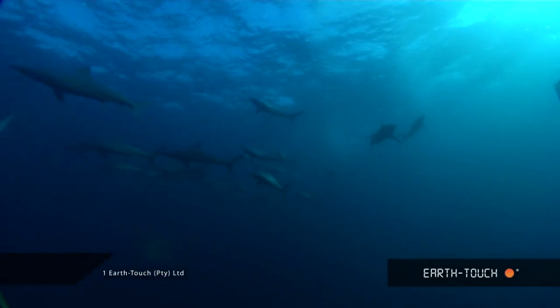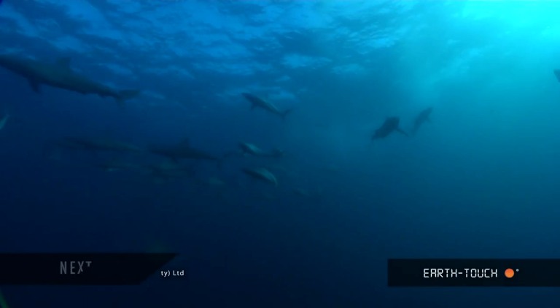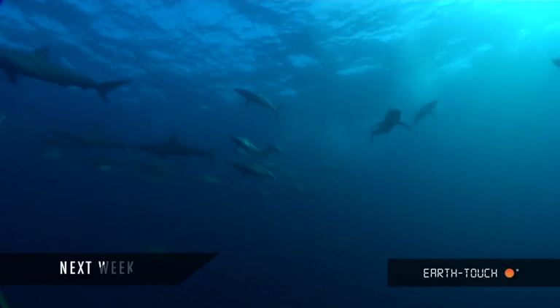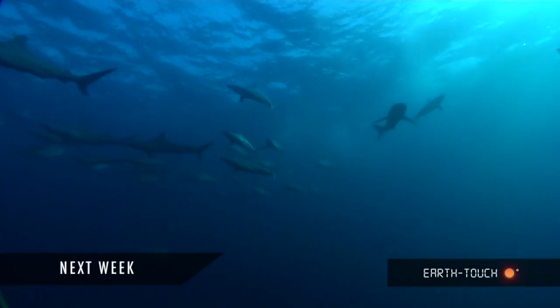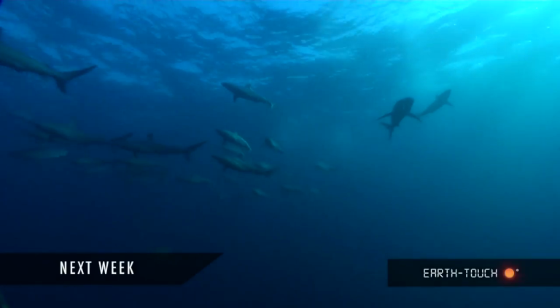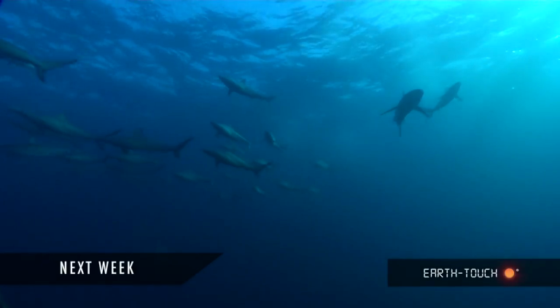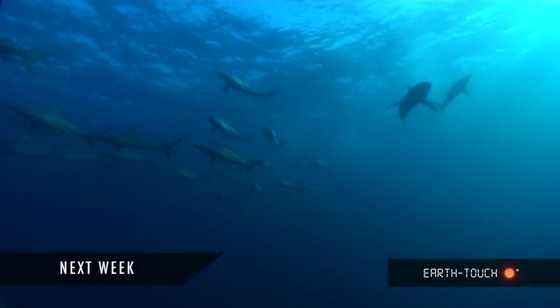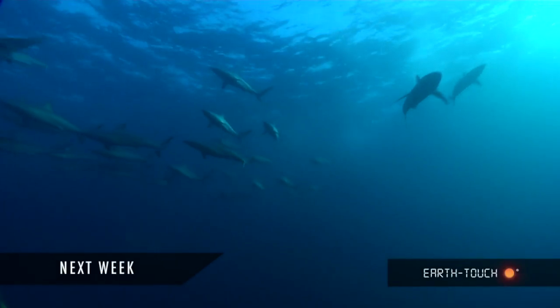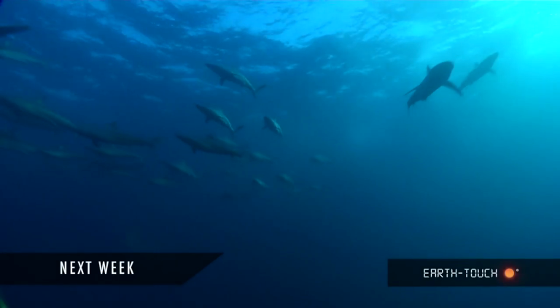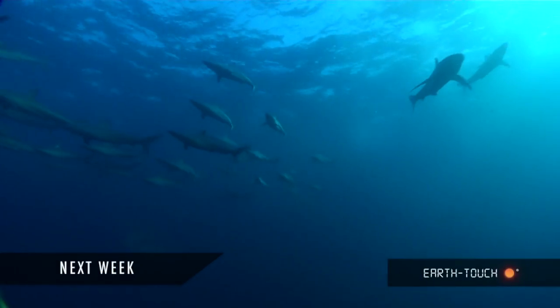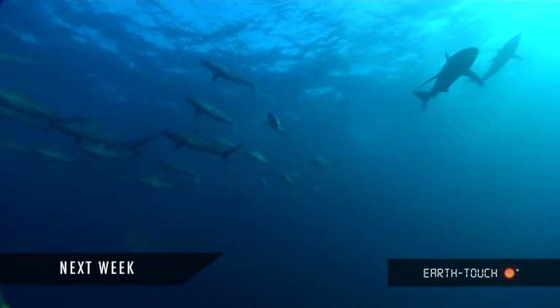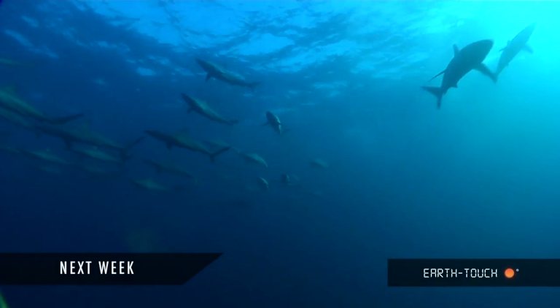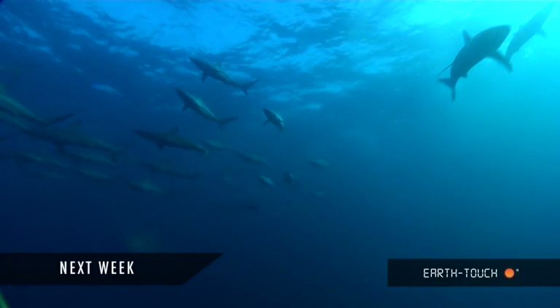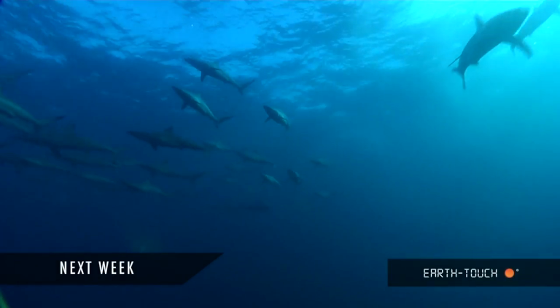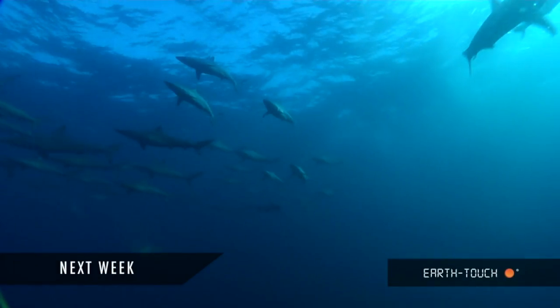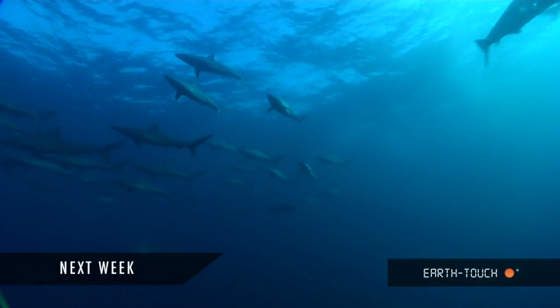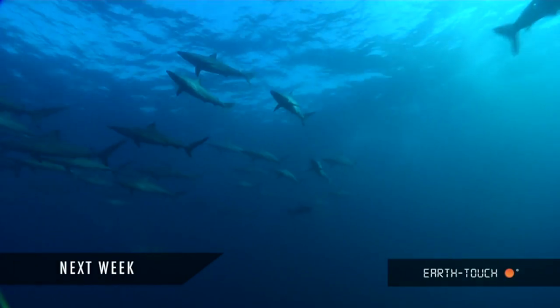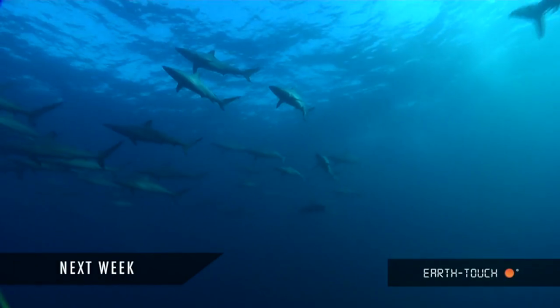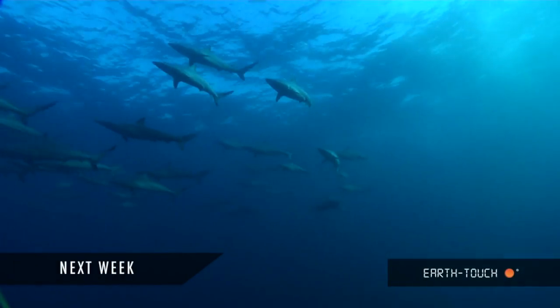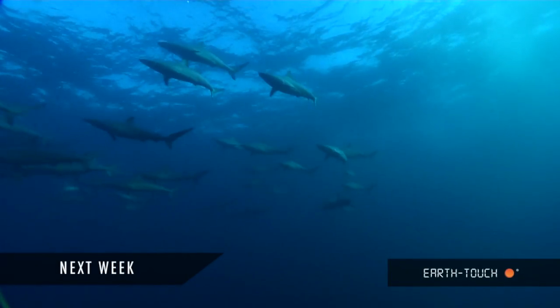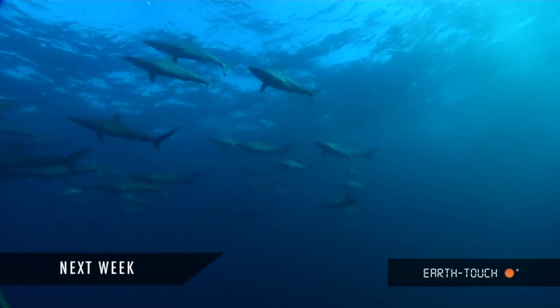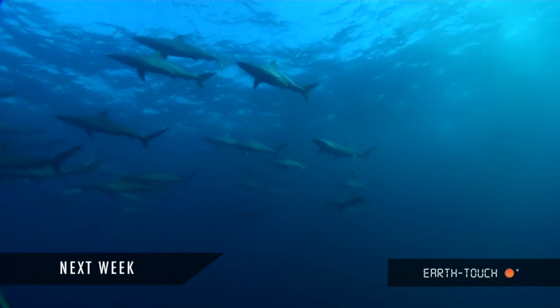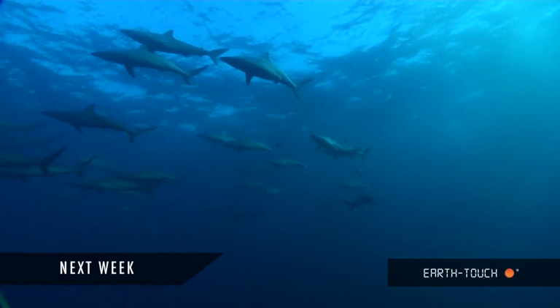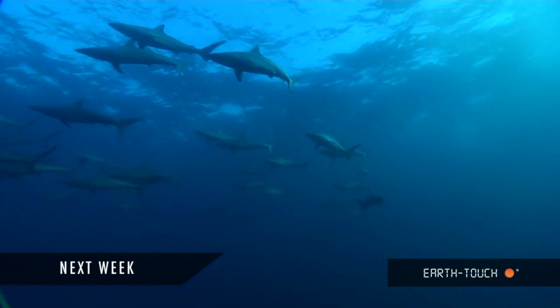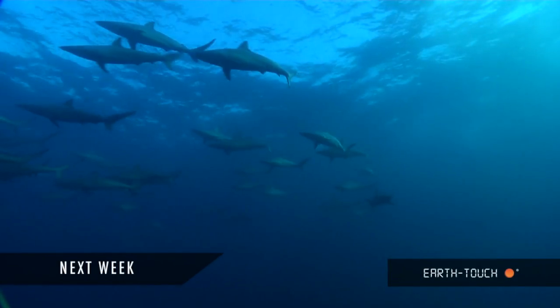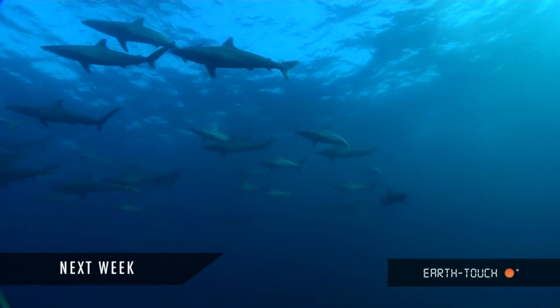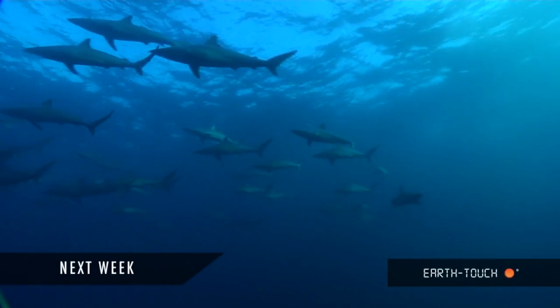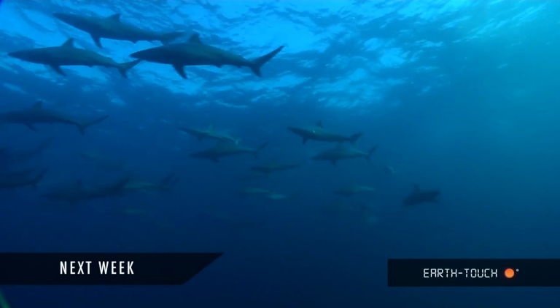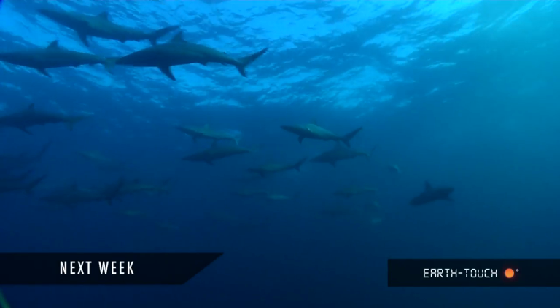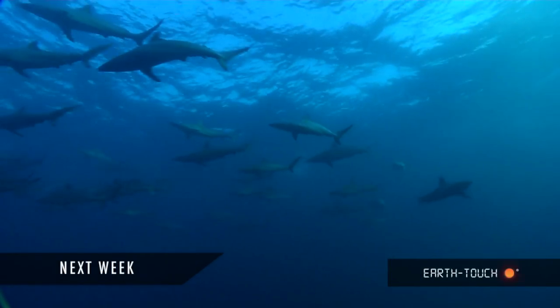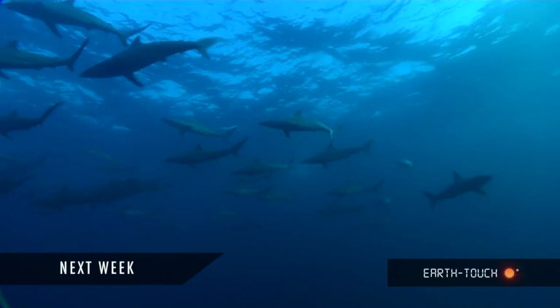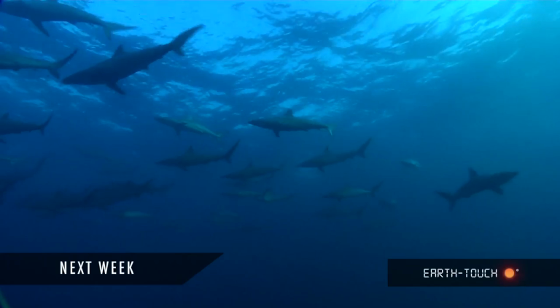Catch the next Wild Oceans episode and go to earthtouch.com to follow the greatest shoal on earth.